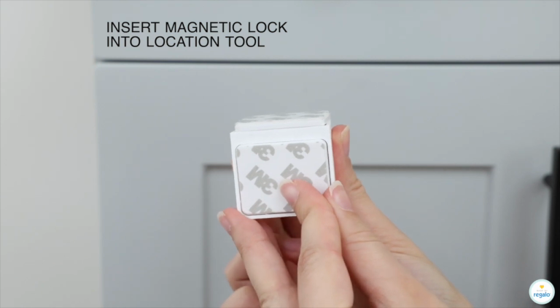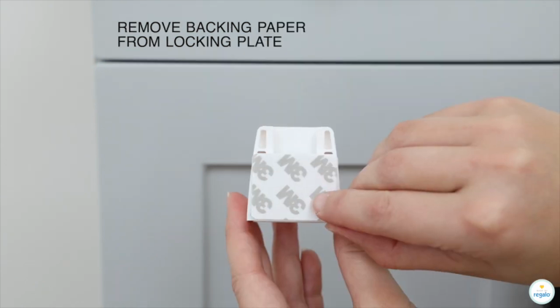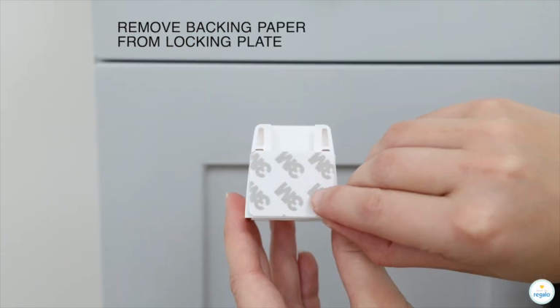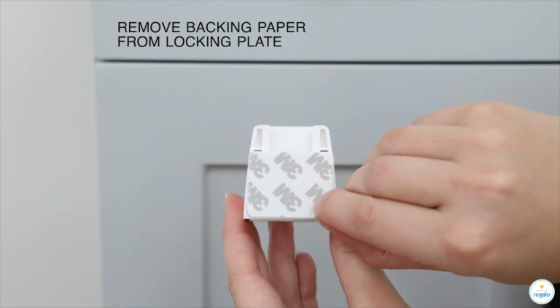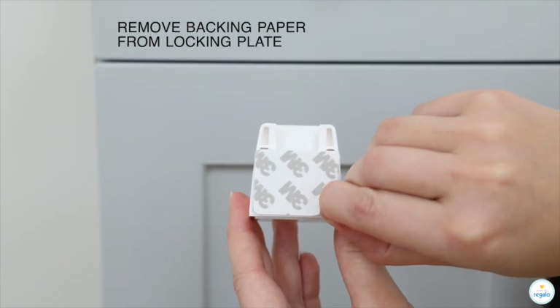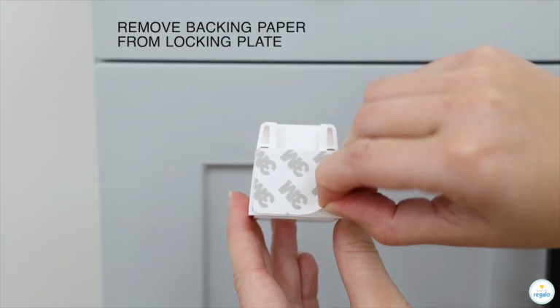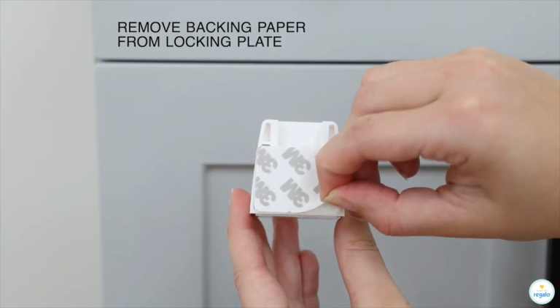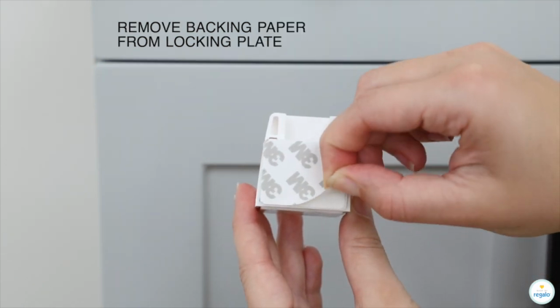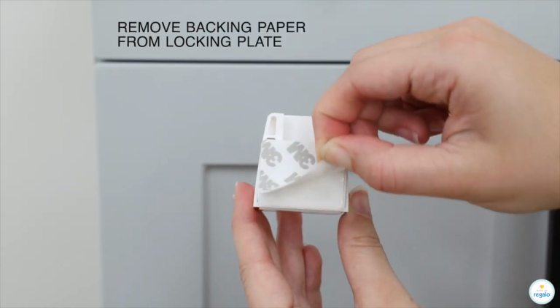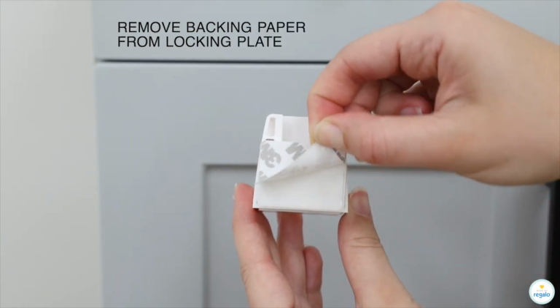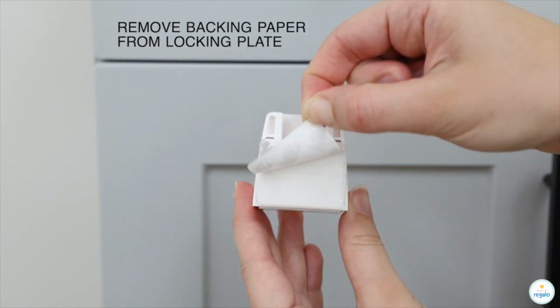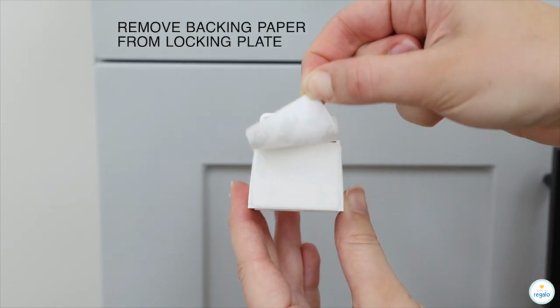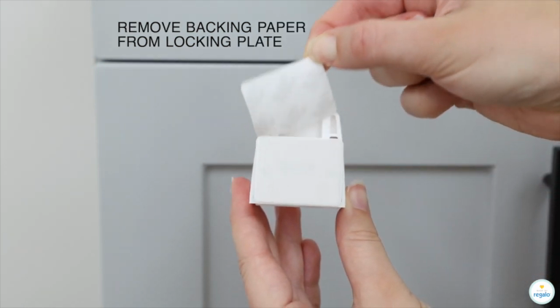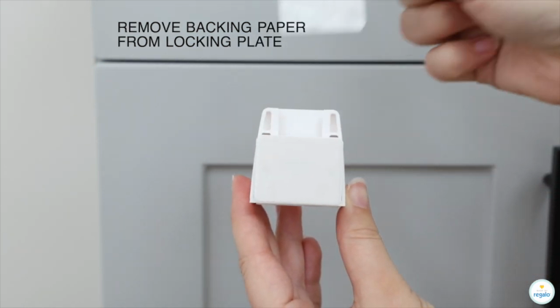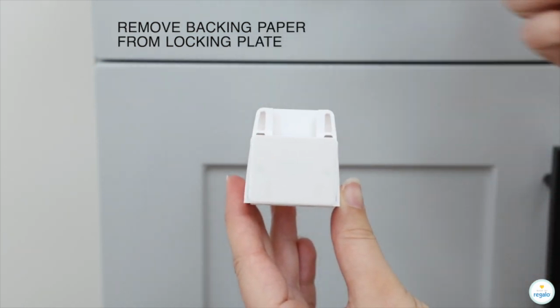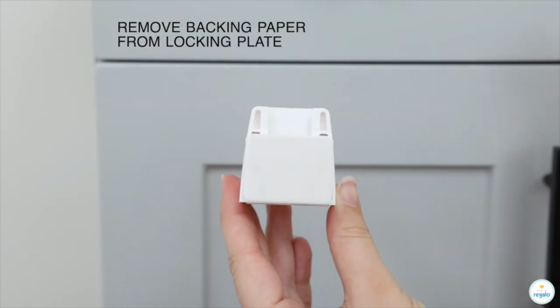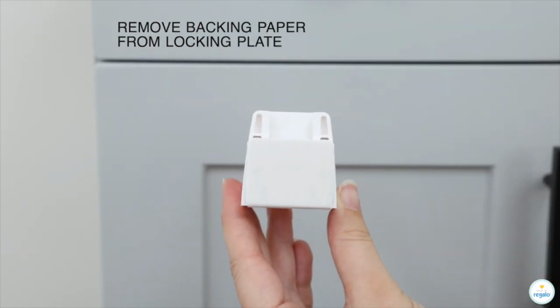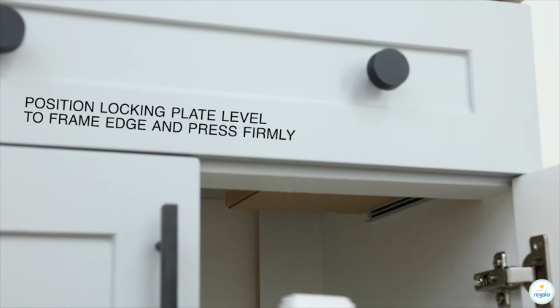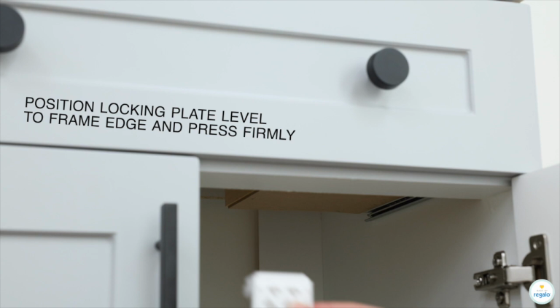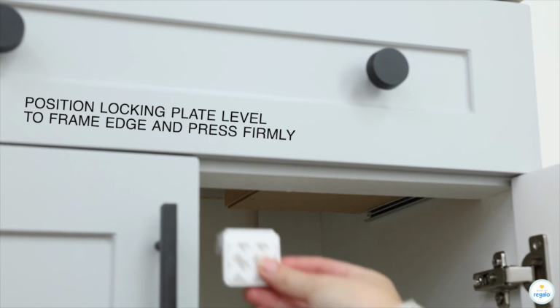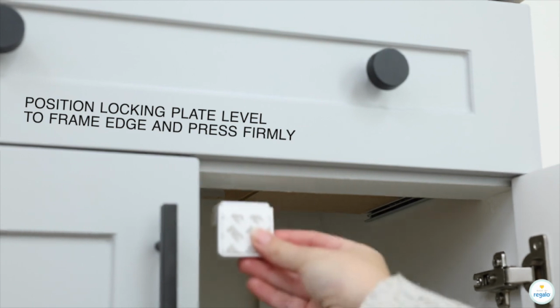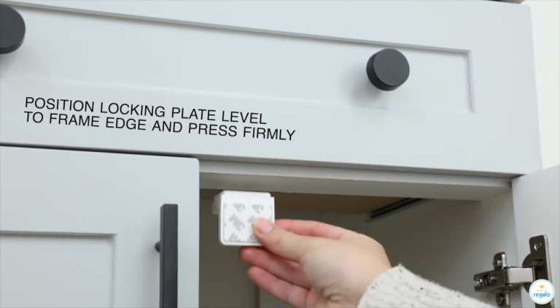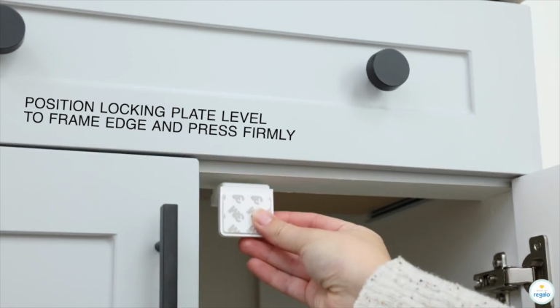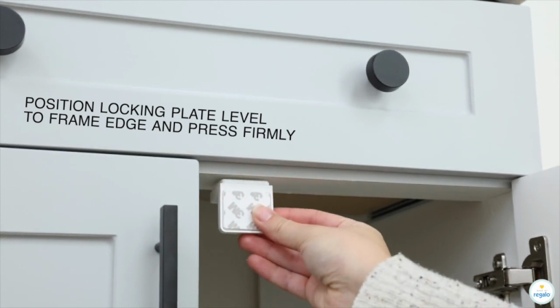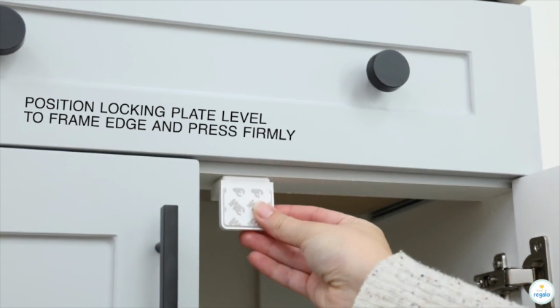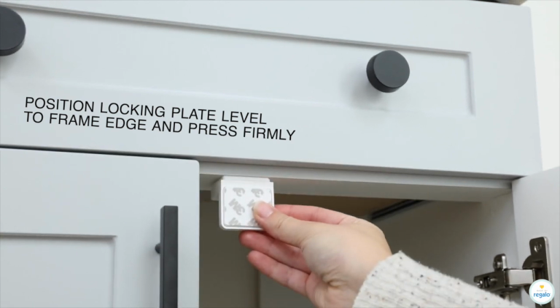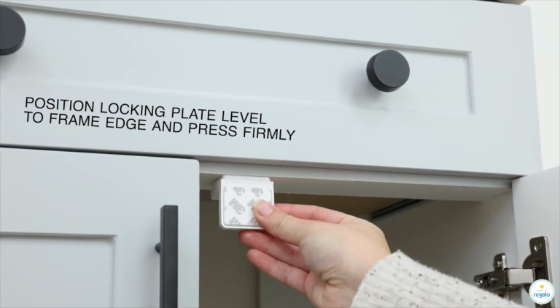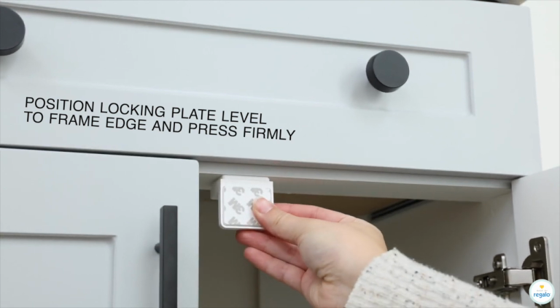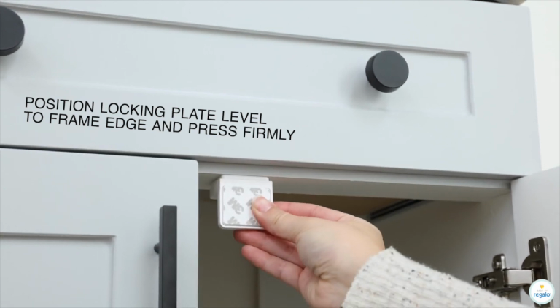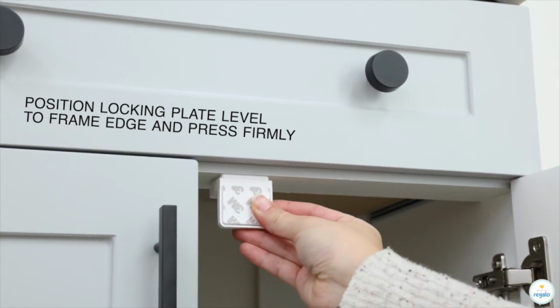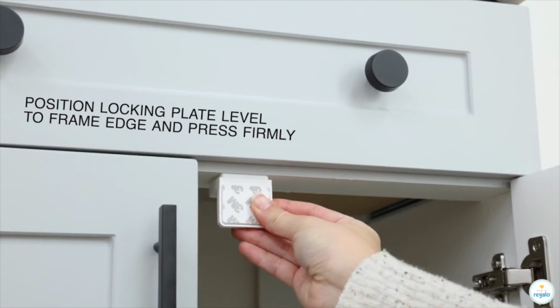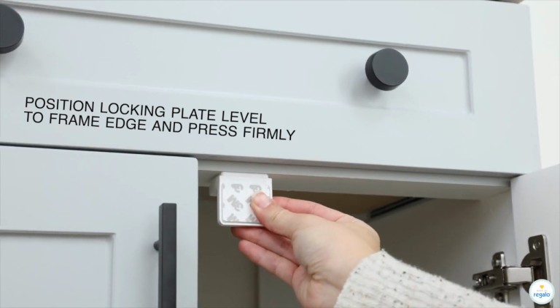Remove backing paper from locking plate. Position locking plate level to frame edge and press firmly.